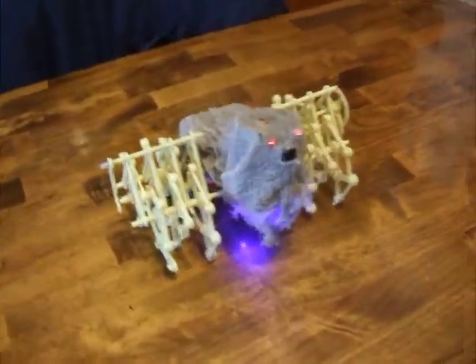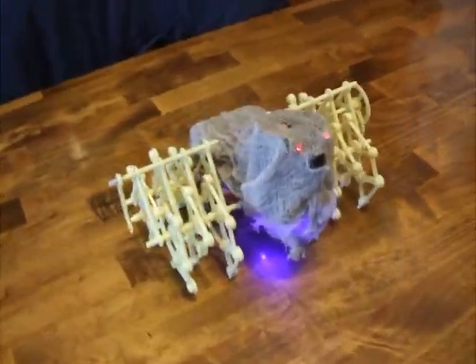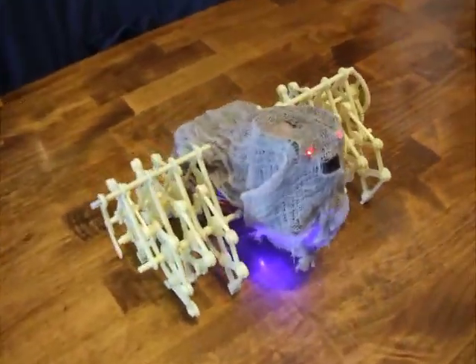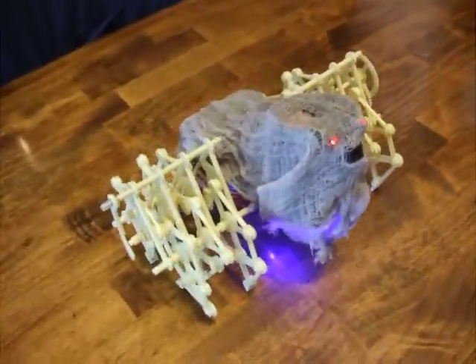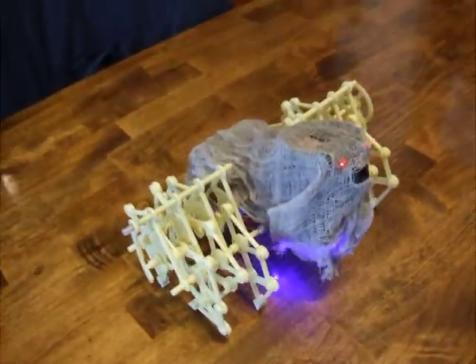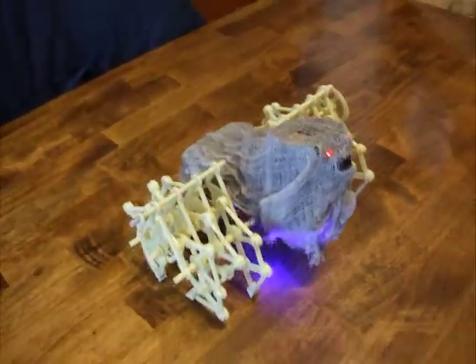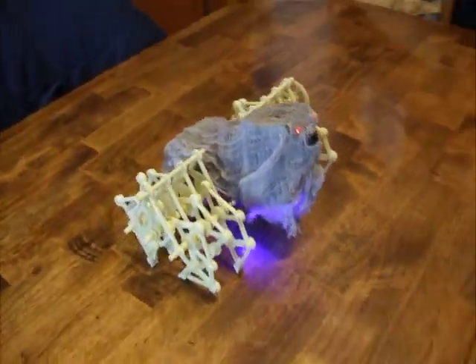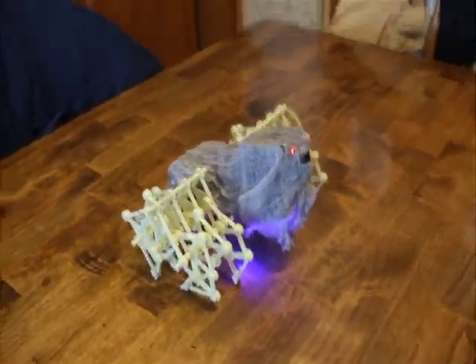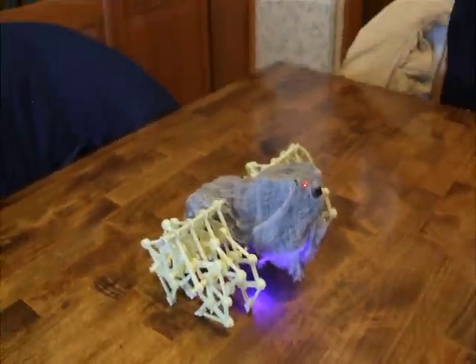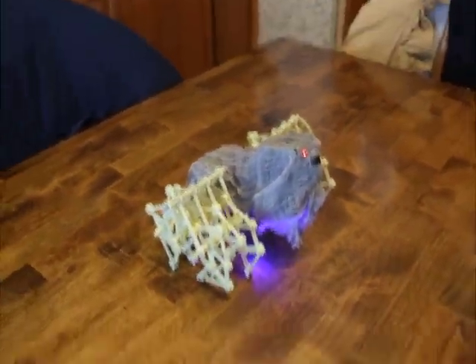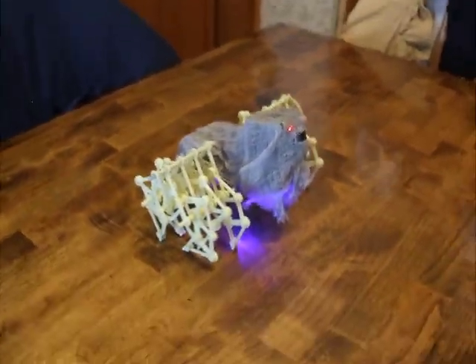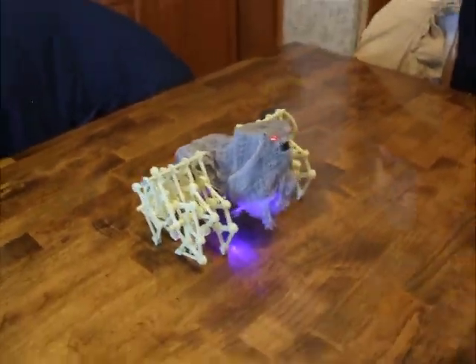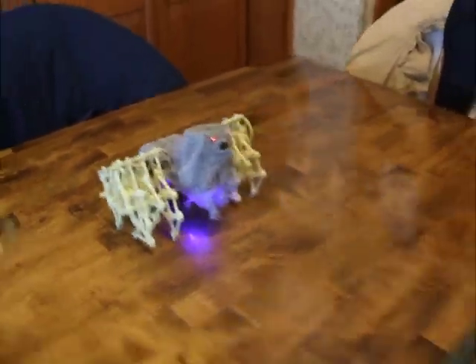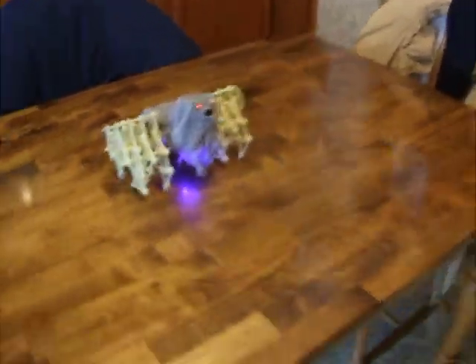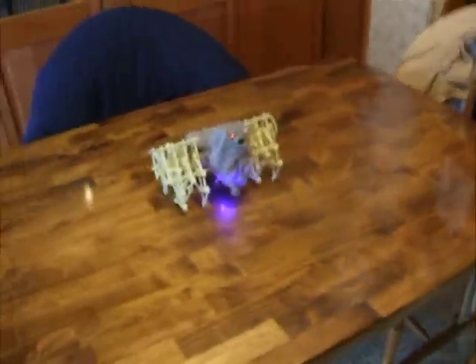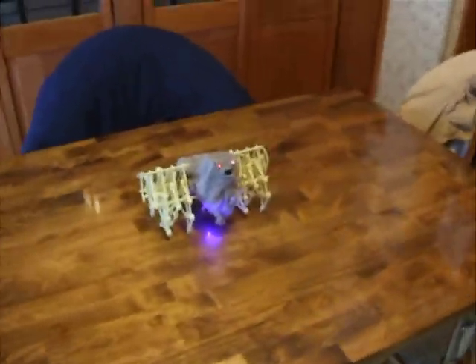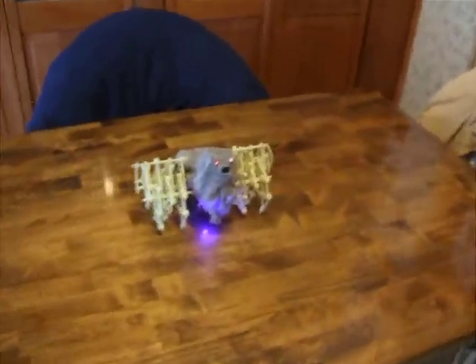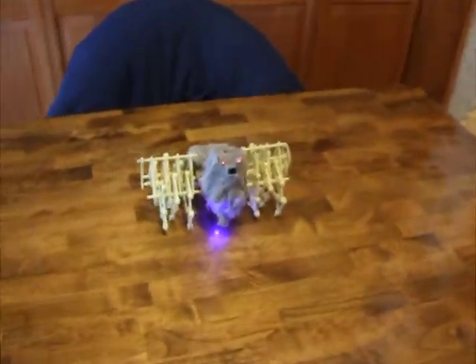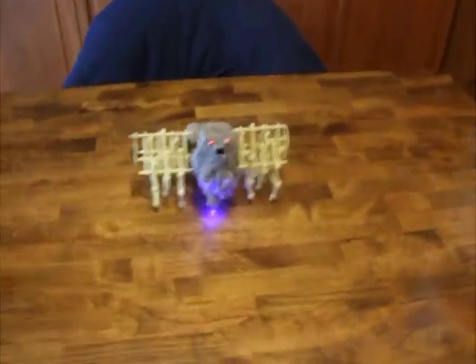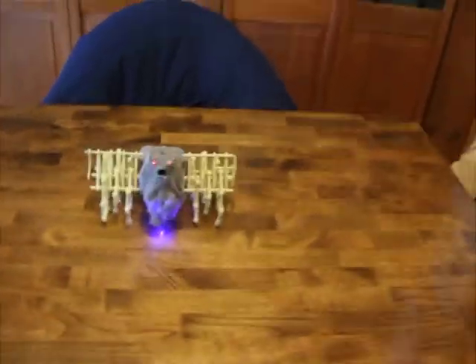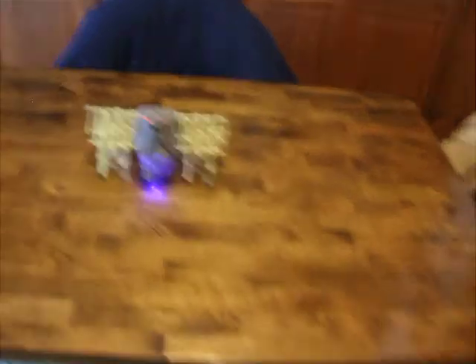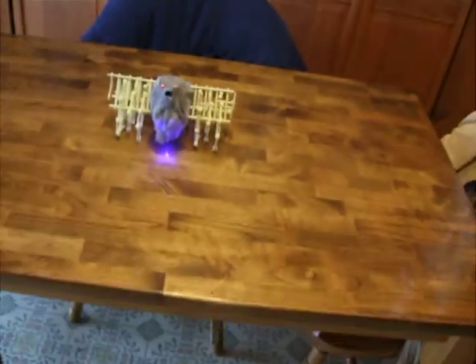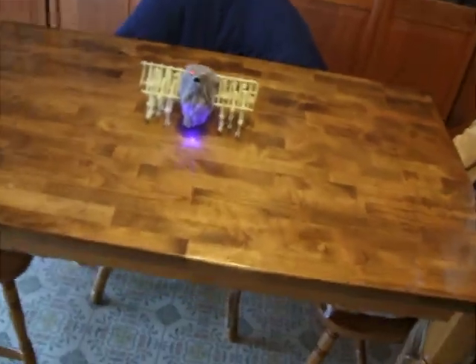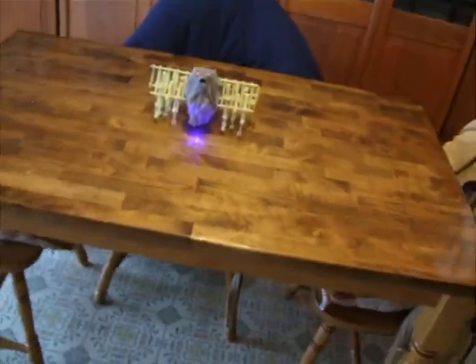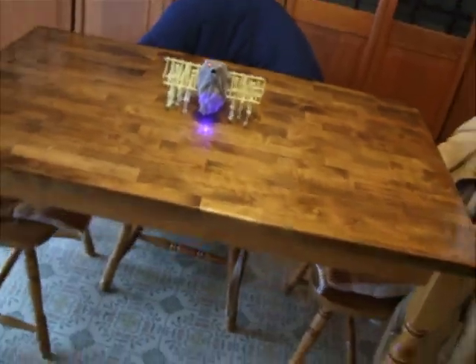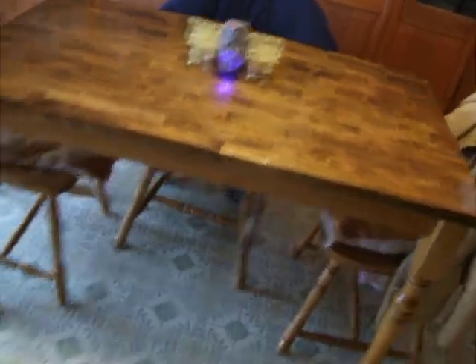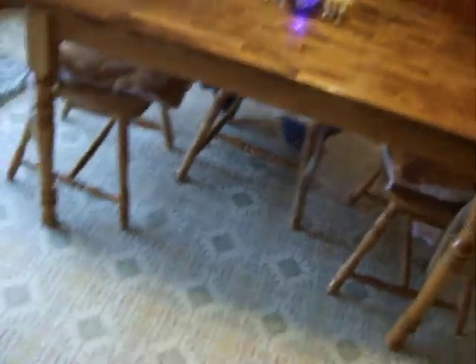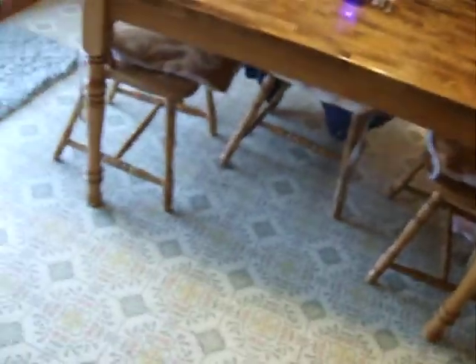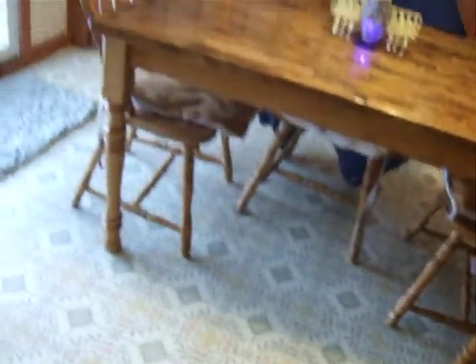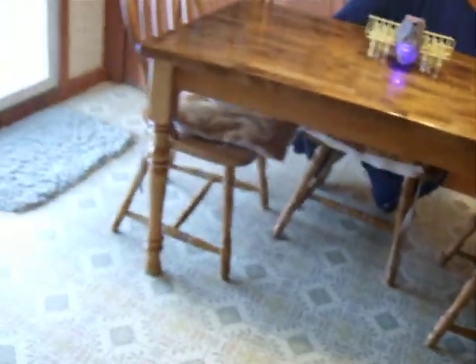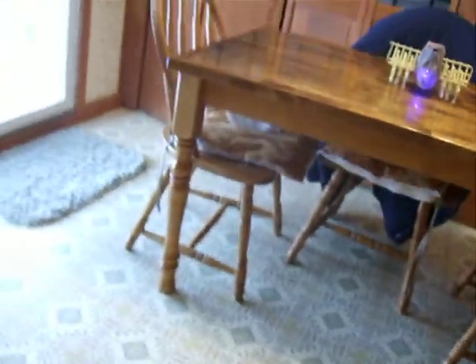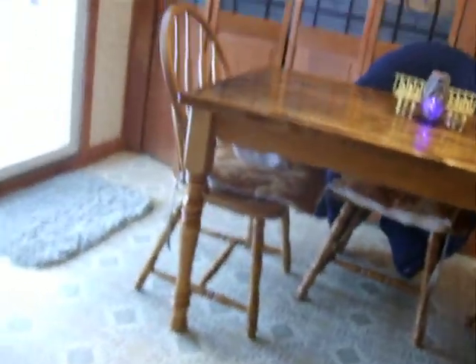He looks pretty cool. I'm going to show you him walking around just in a second.